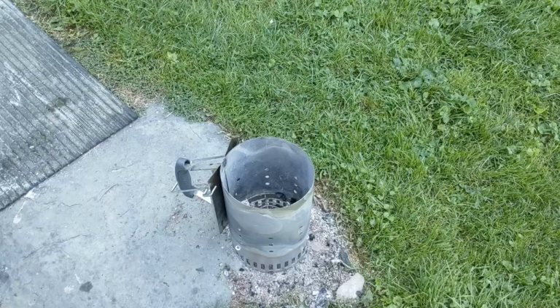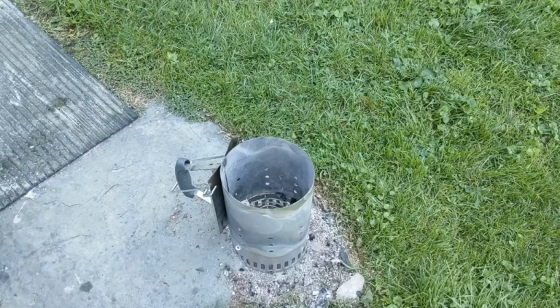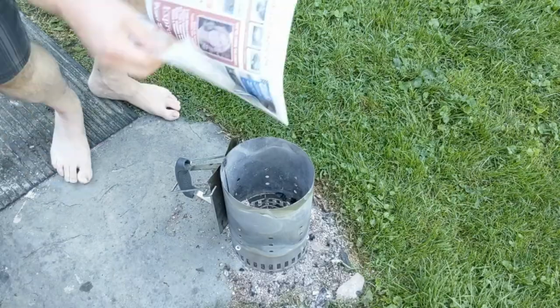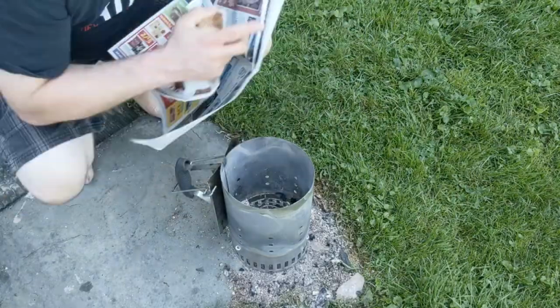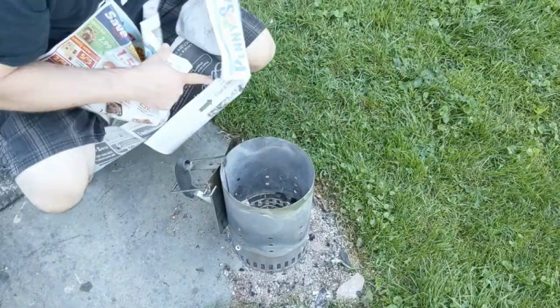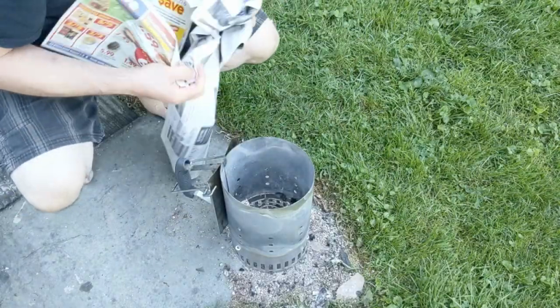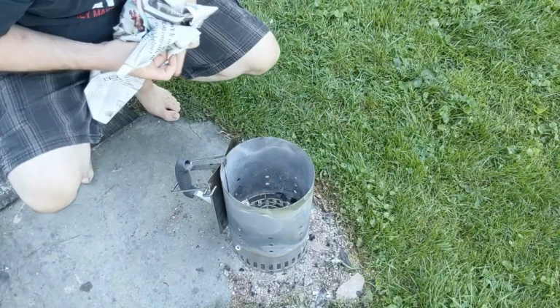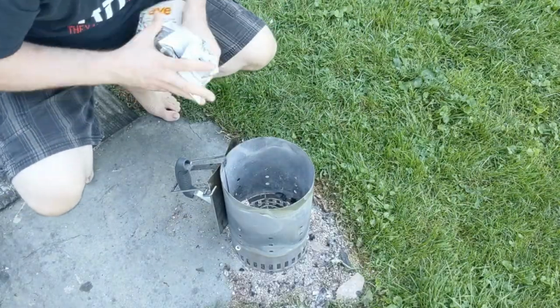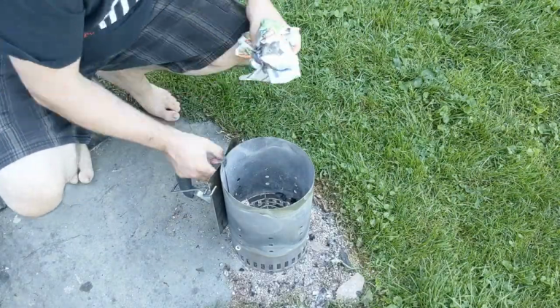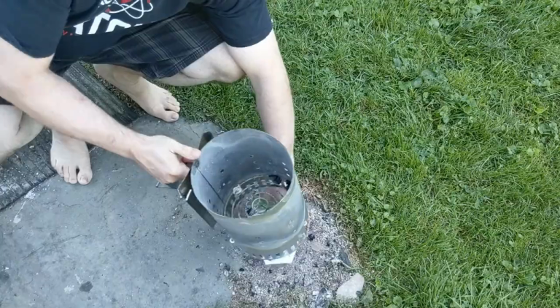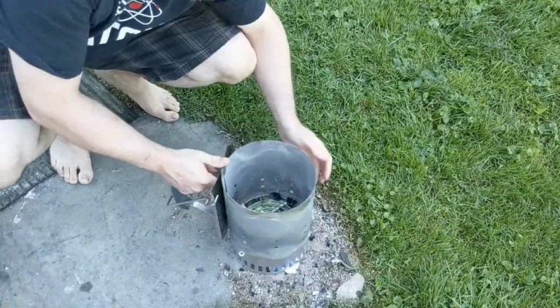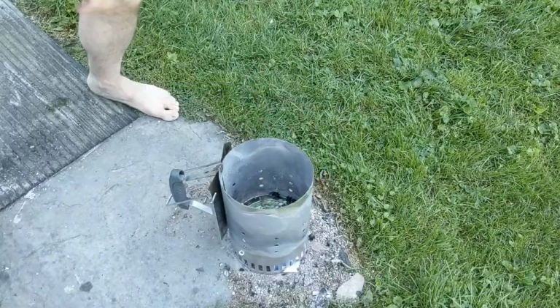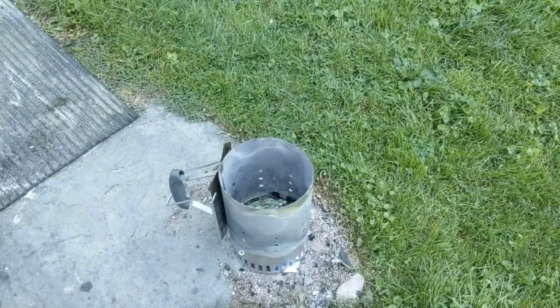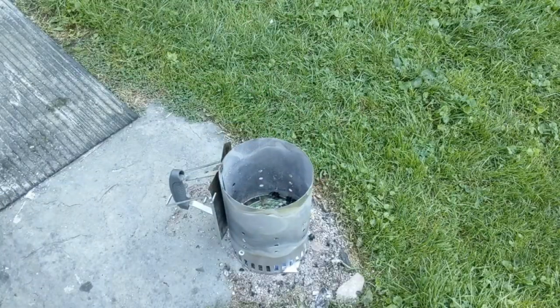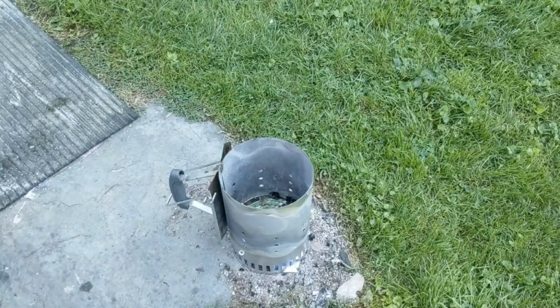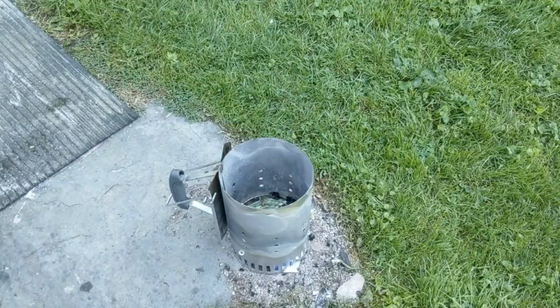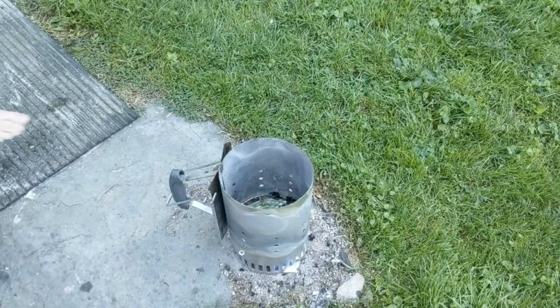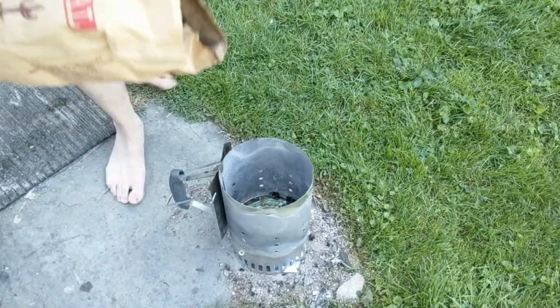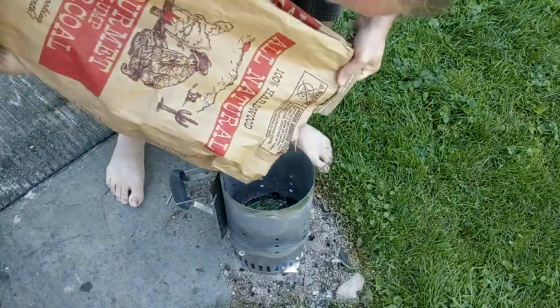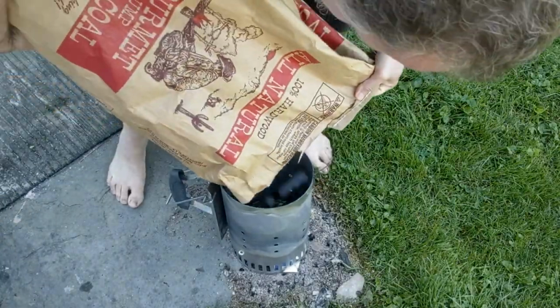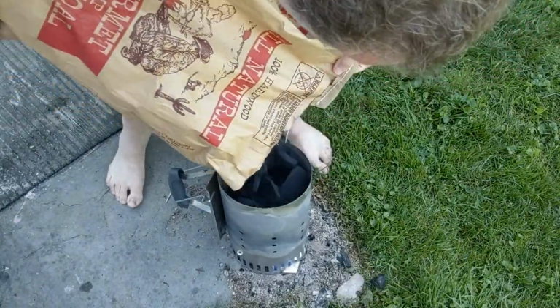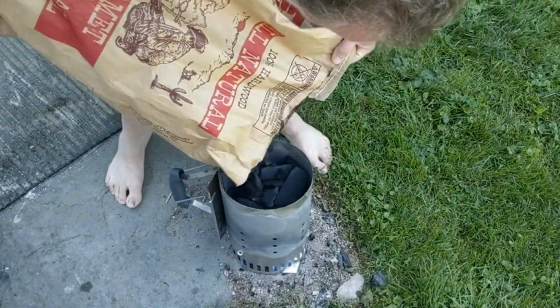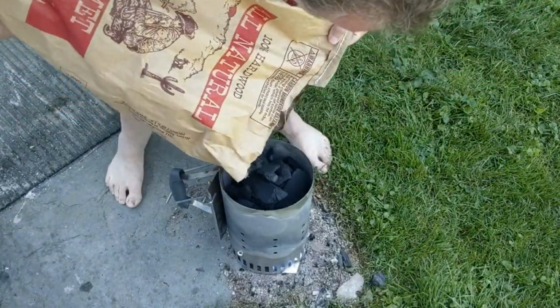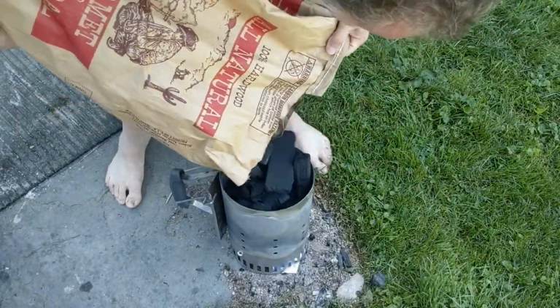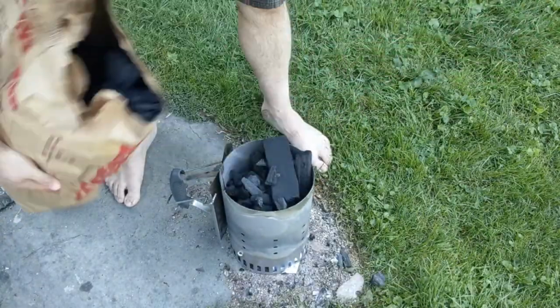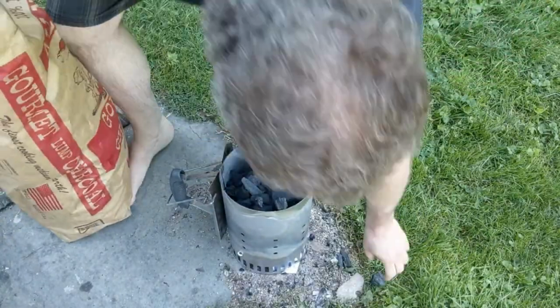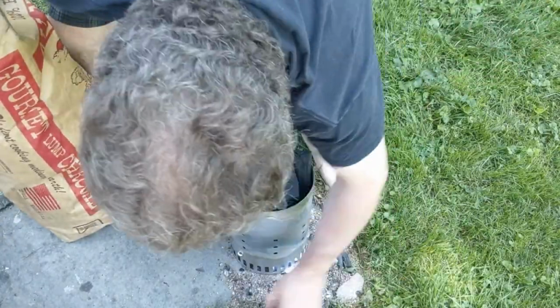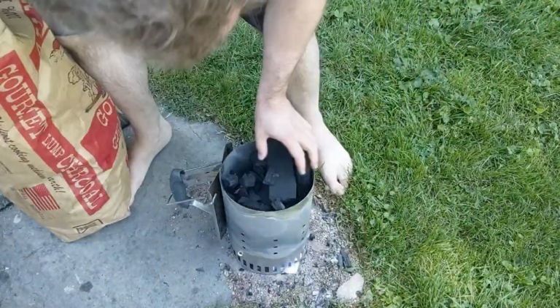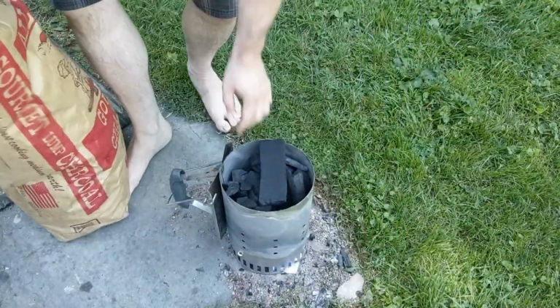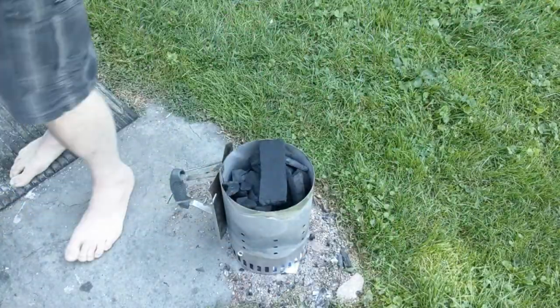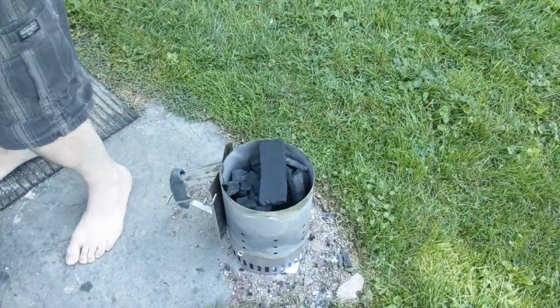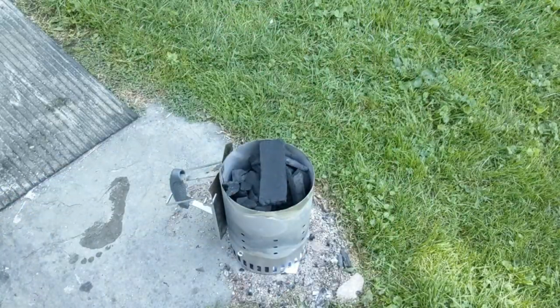With a half an hour to go, get your charcoal chimney started. We're going to cook right on top of this, so we don't need the rest of the grill — just one rack.